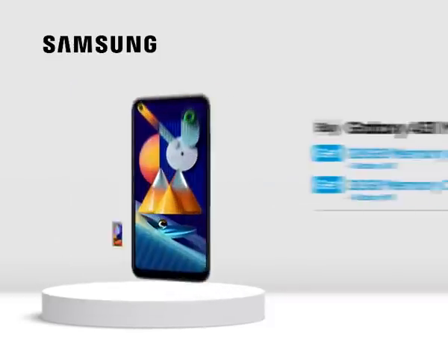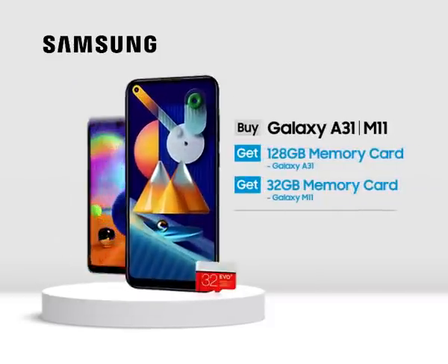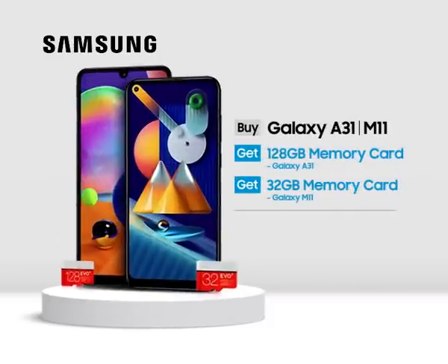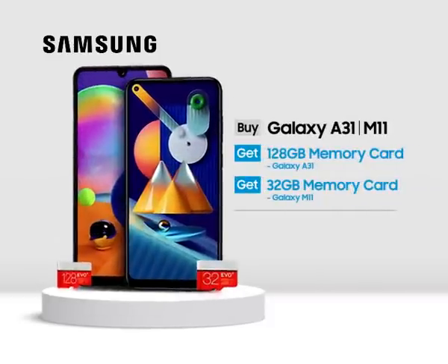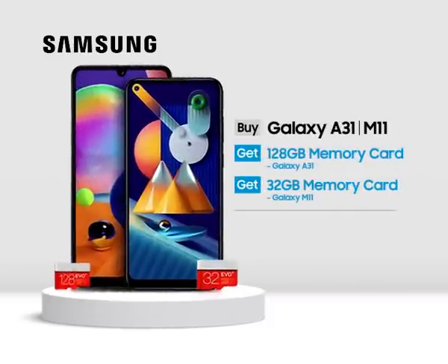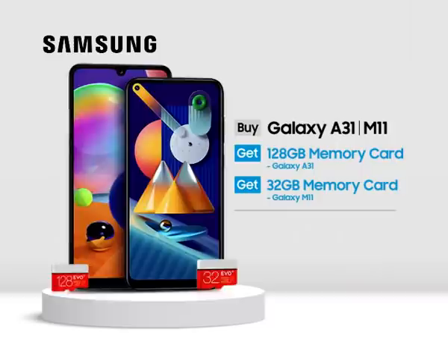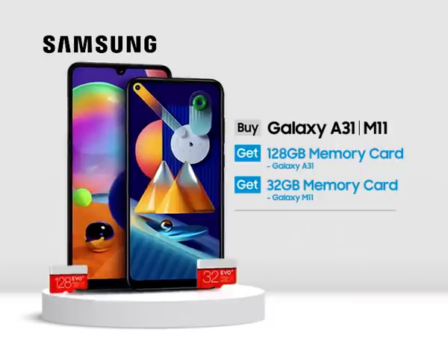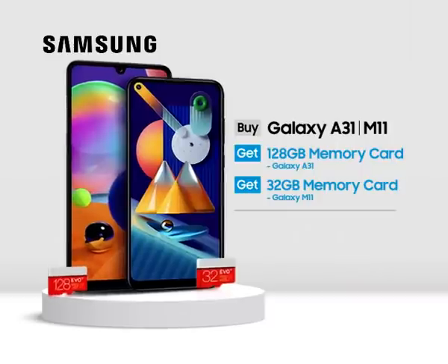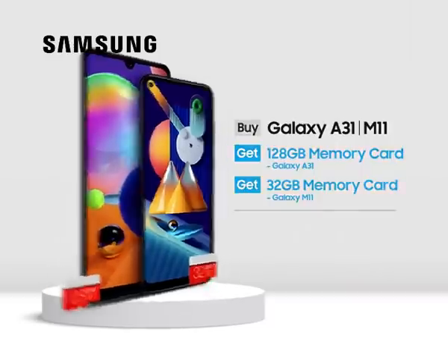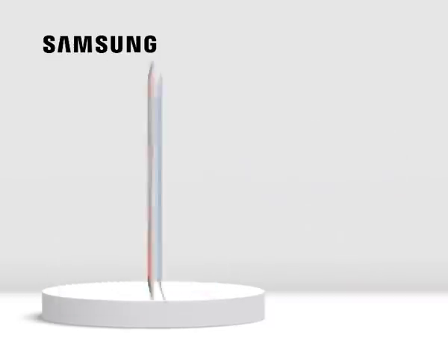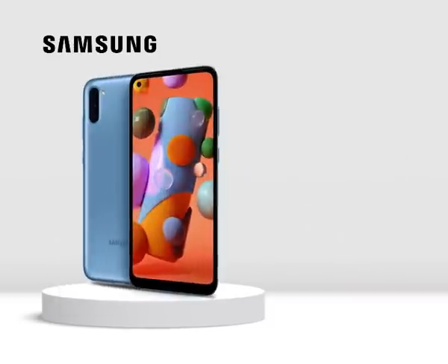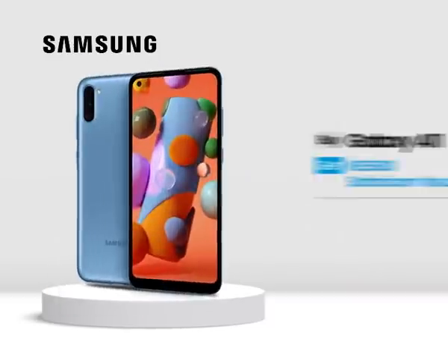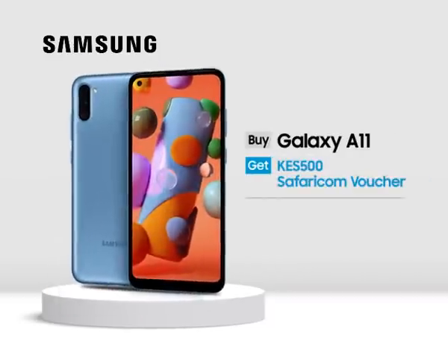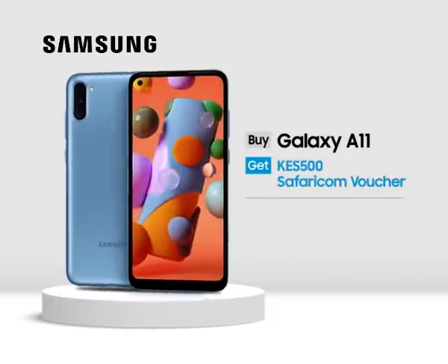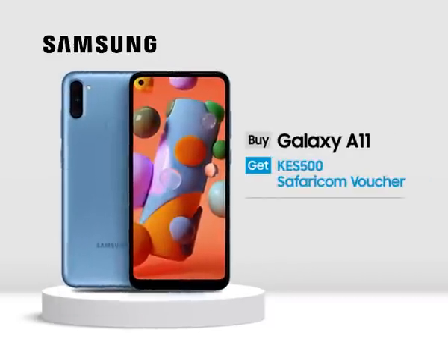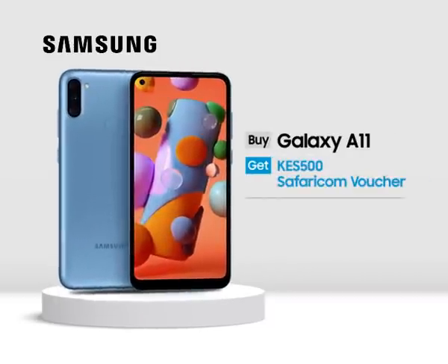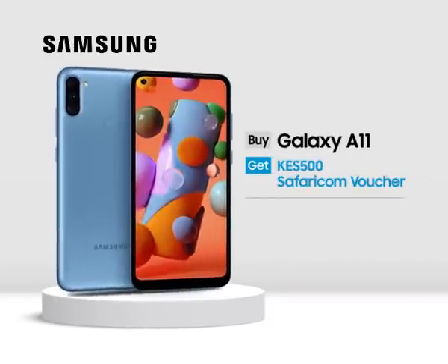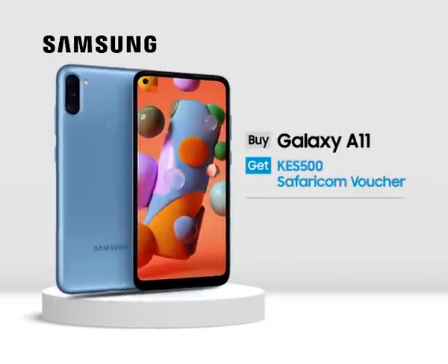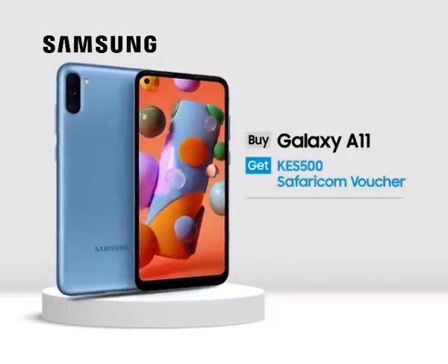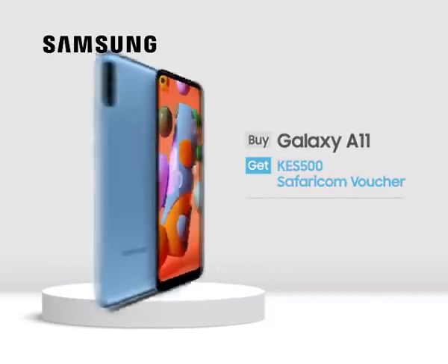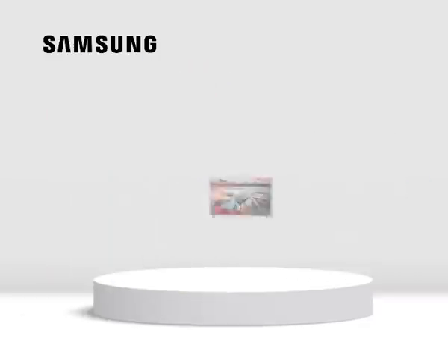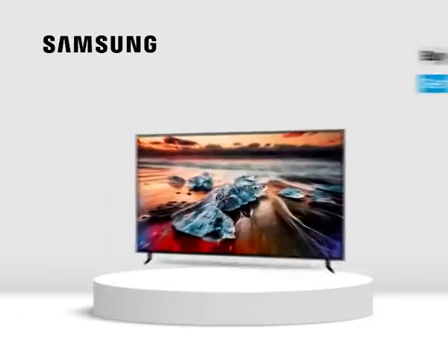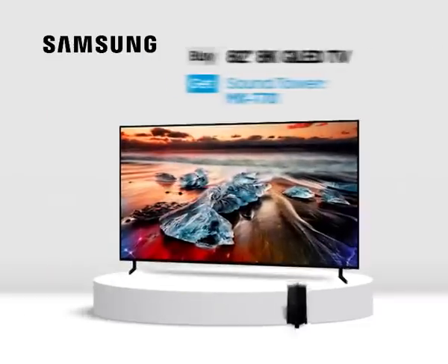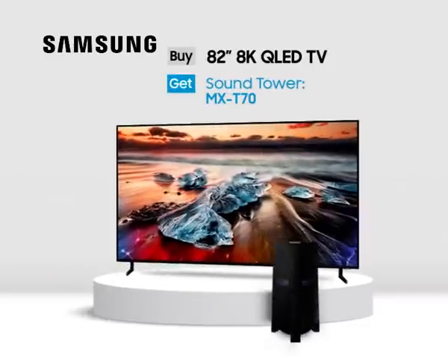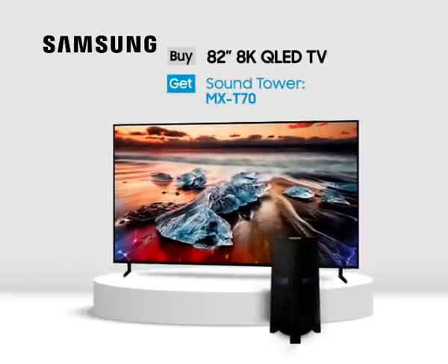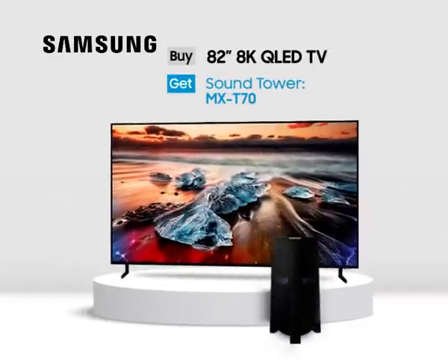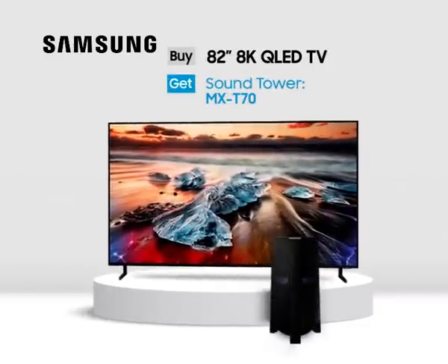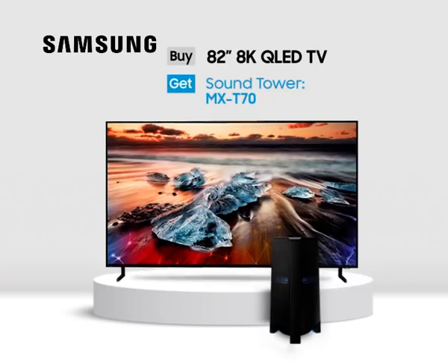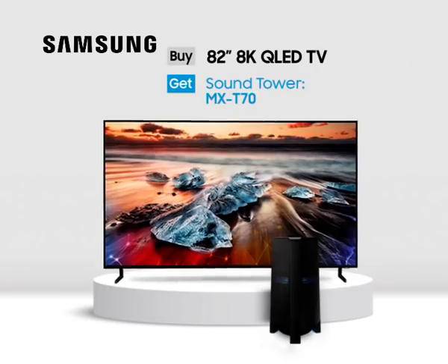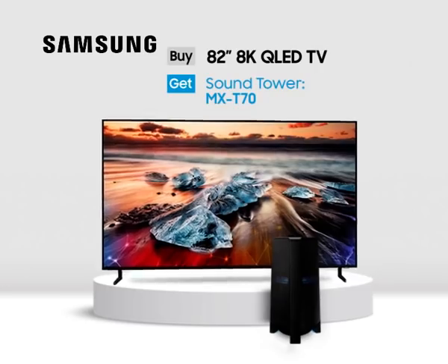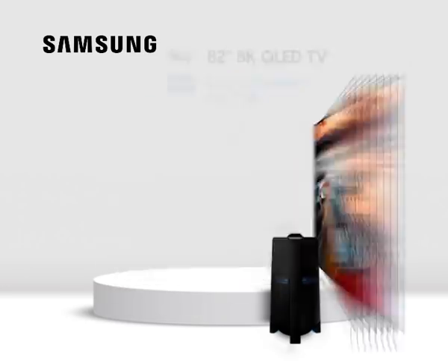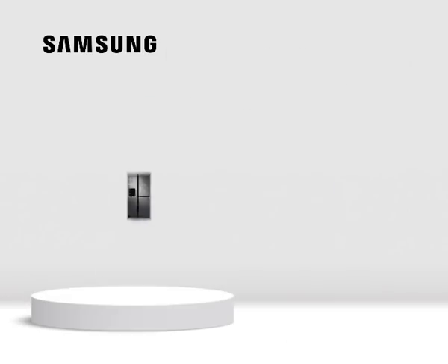Buy the A31 or M11, get a memory card. Buy the A11, get a Safaricom voucher. Buy the 82-inch Samsung TV, get the sound tower.